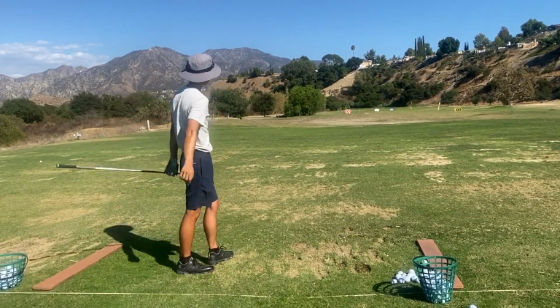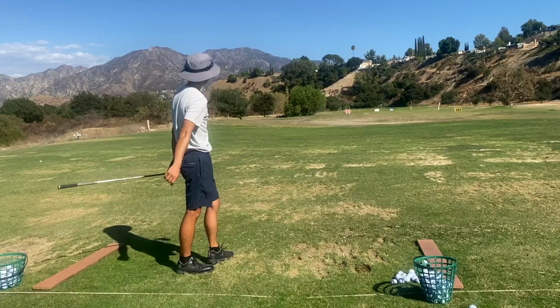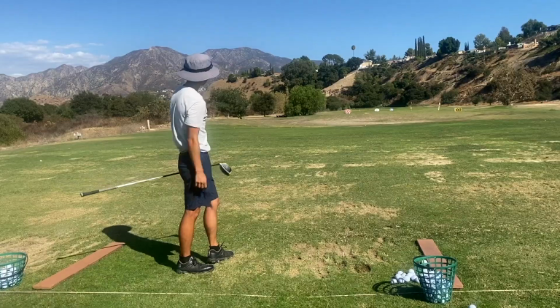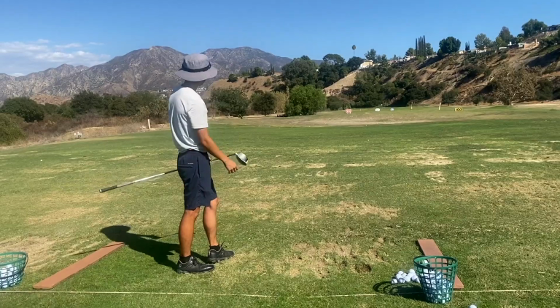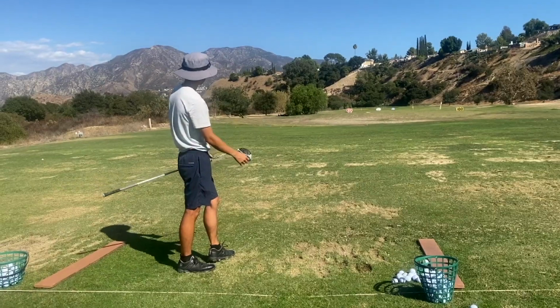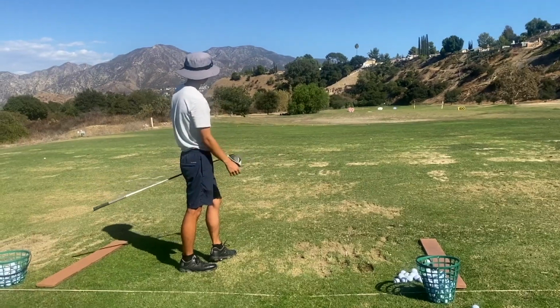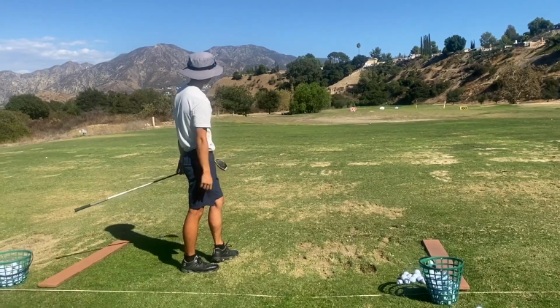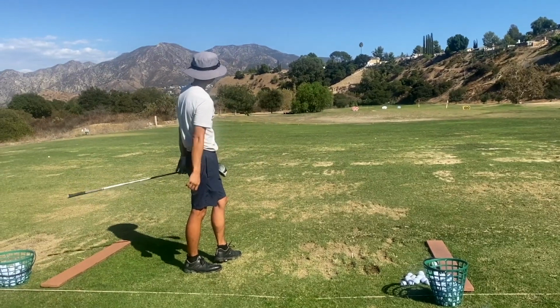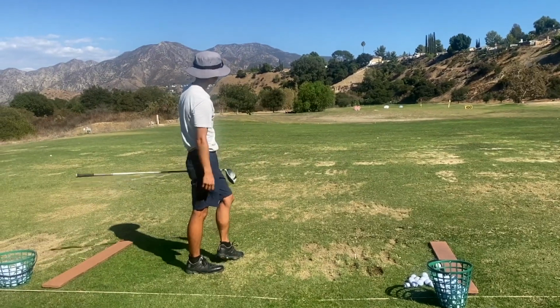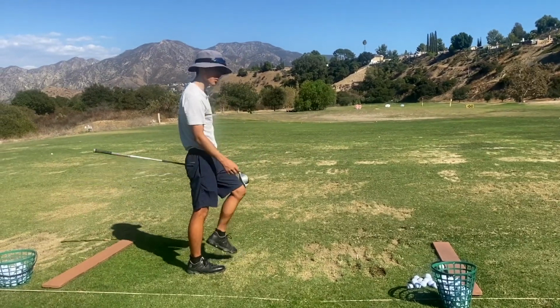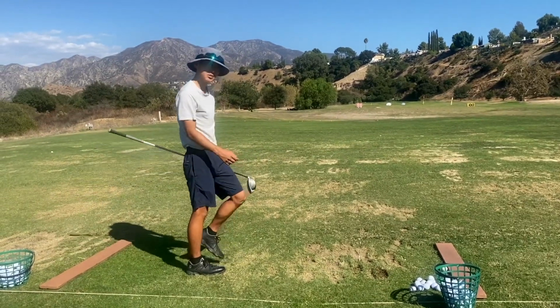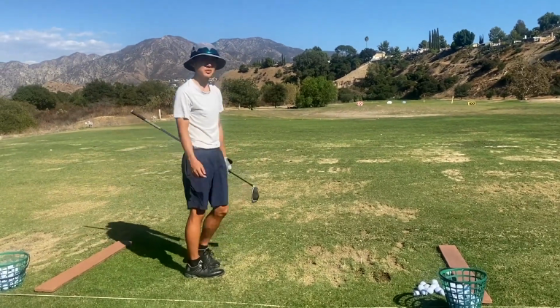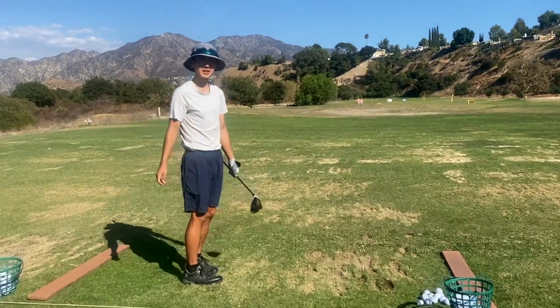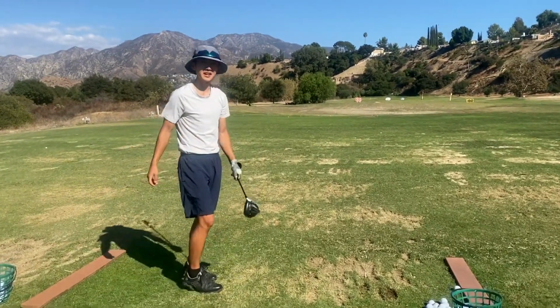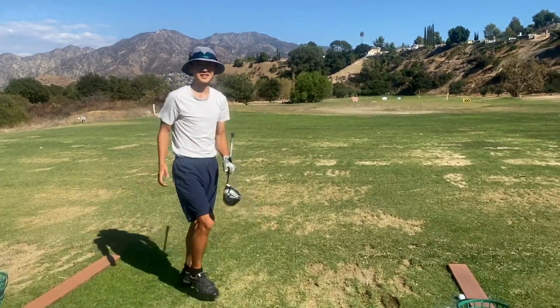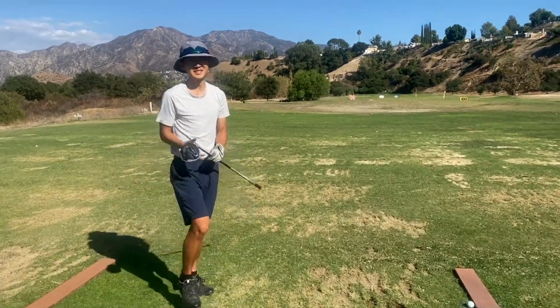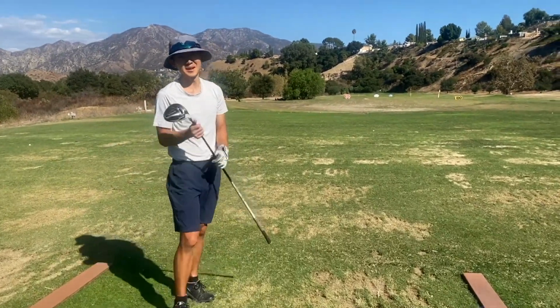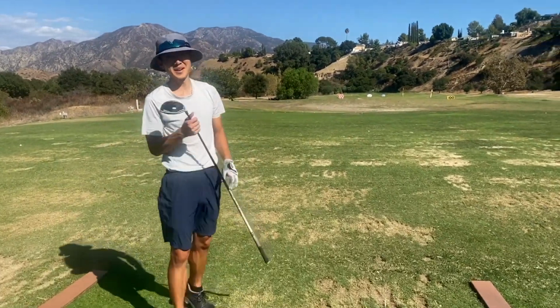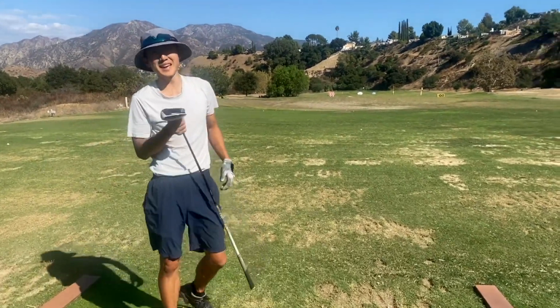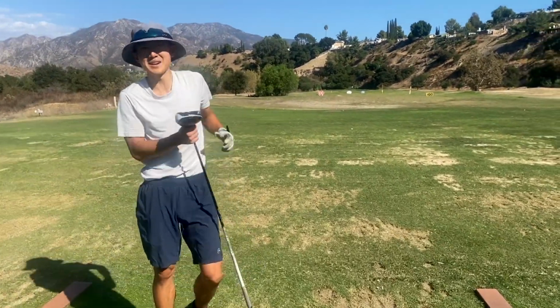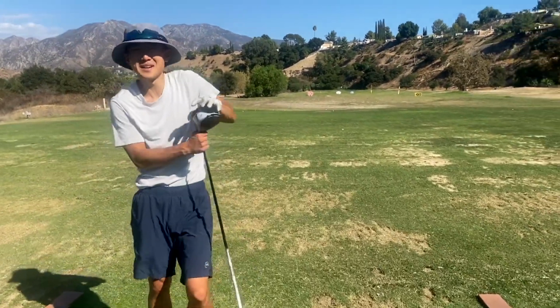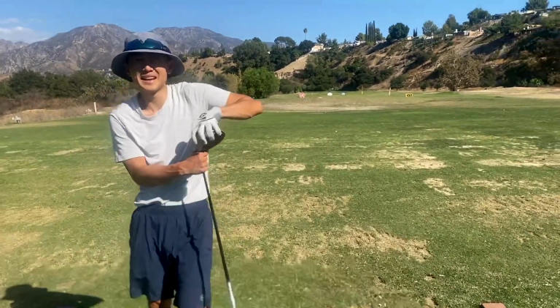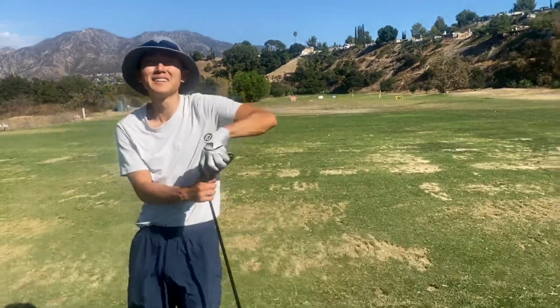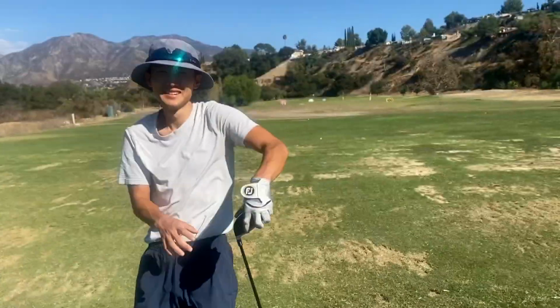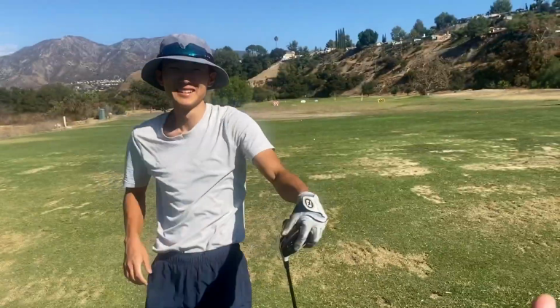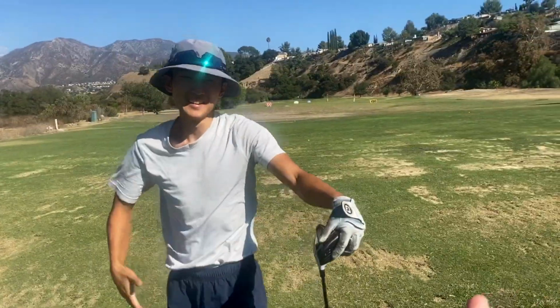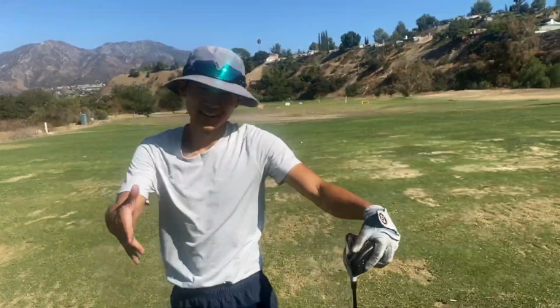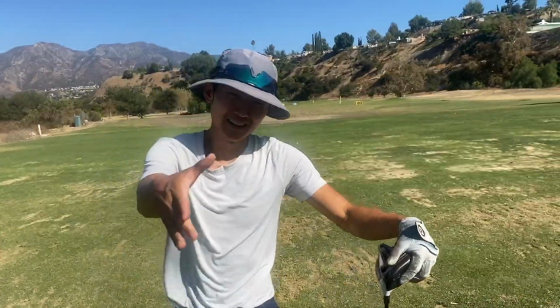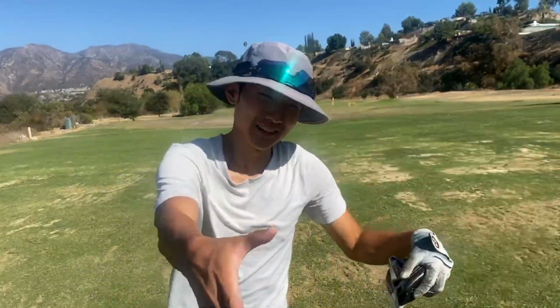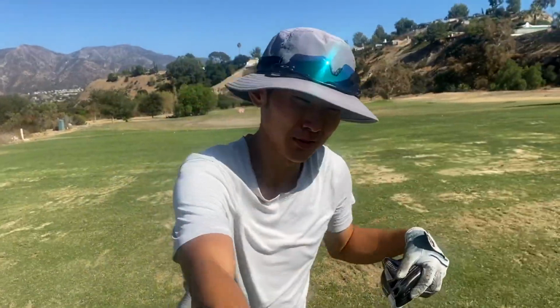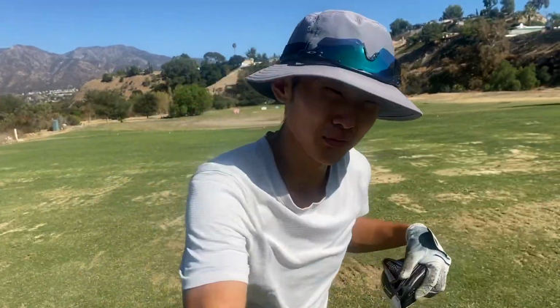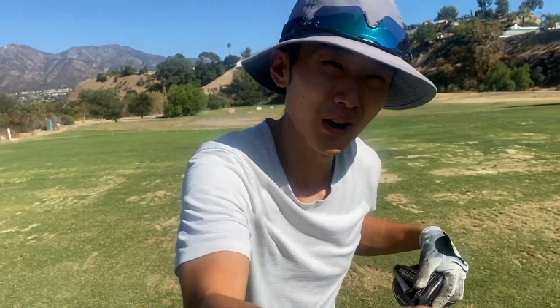How's that one? That one was pretty good. Not bad. How are you doing today, Sean? Doing well.